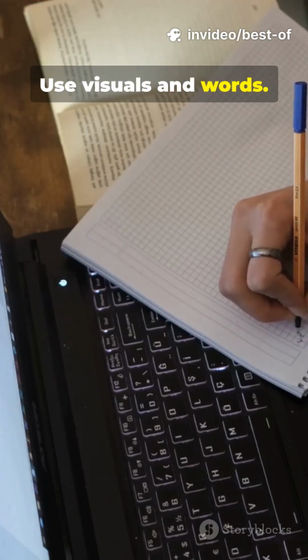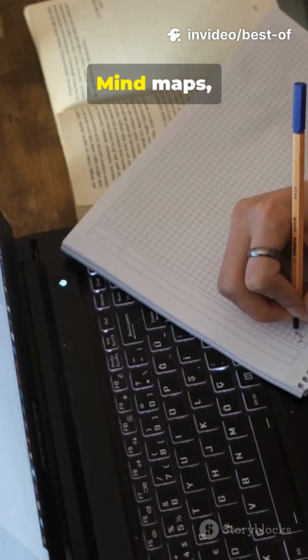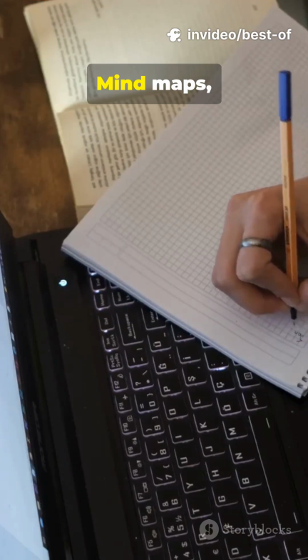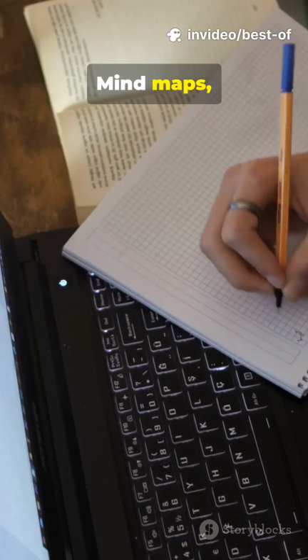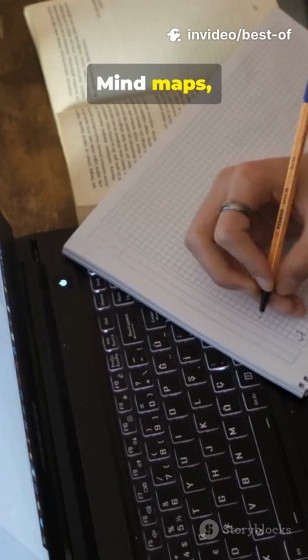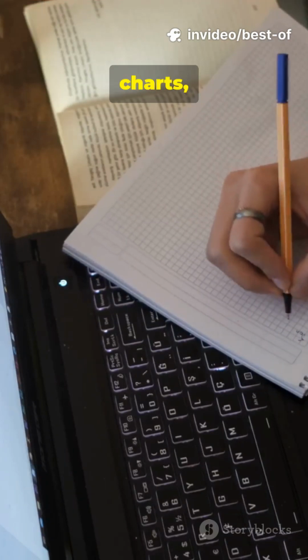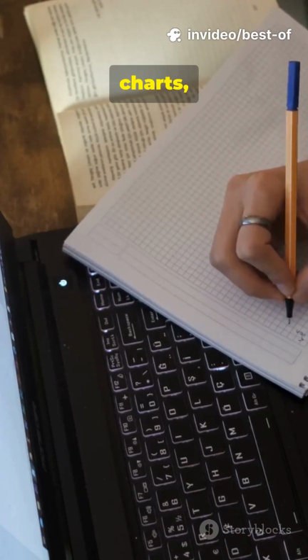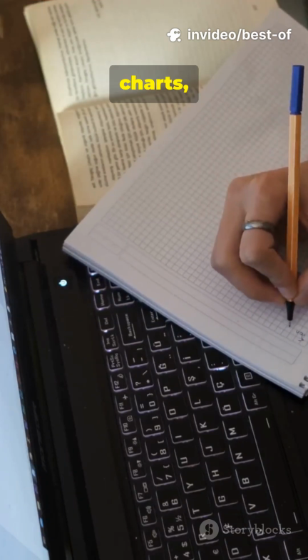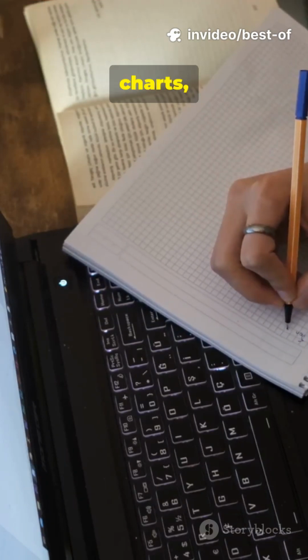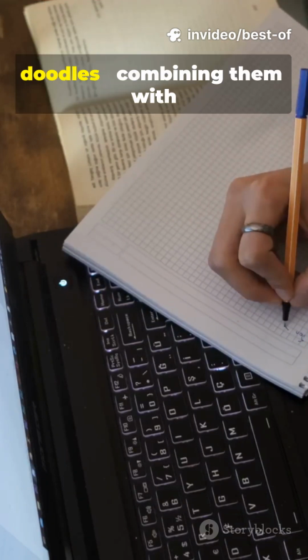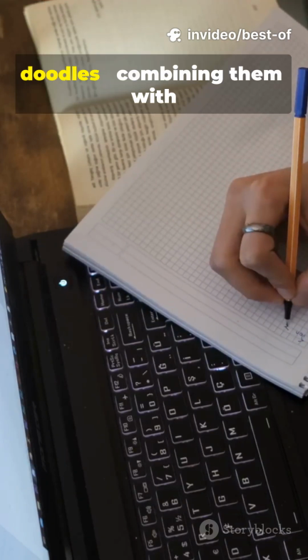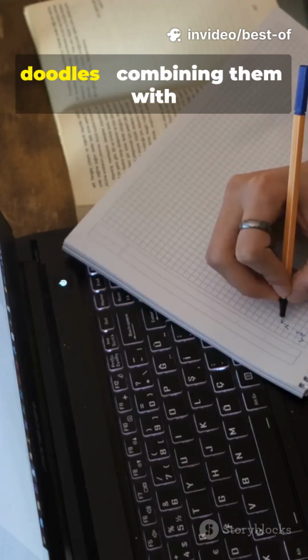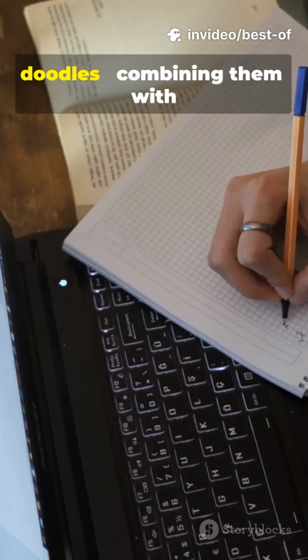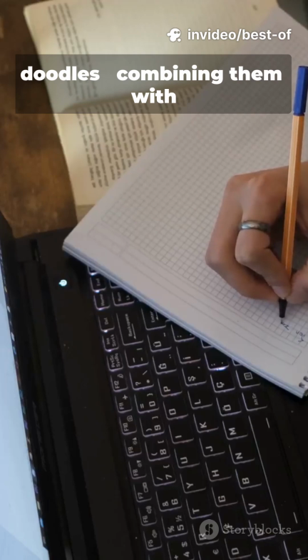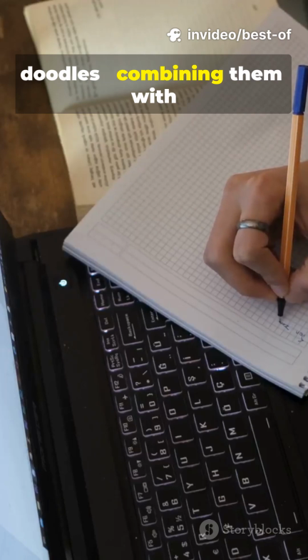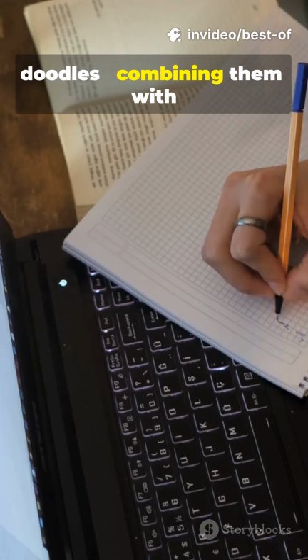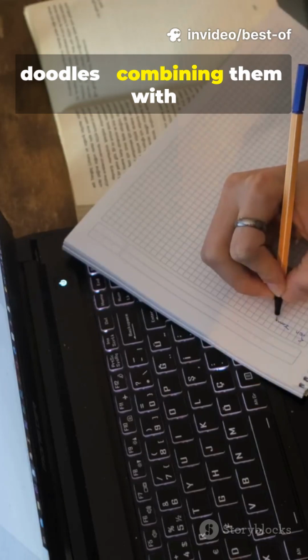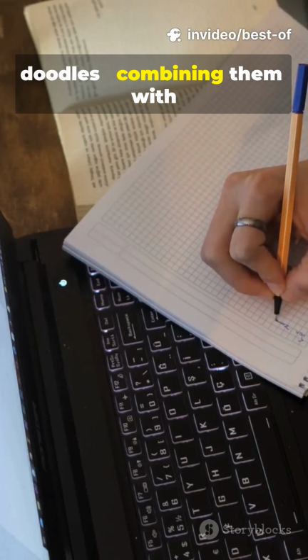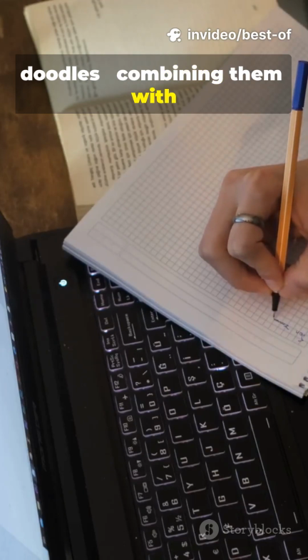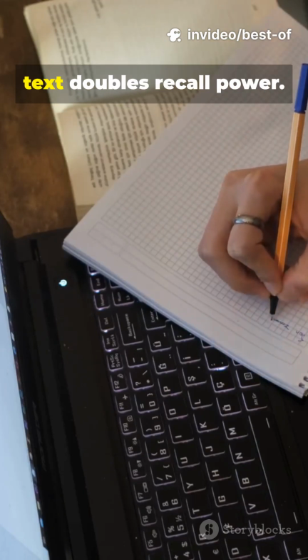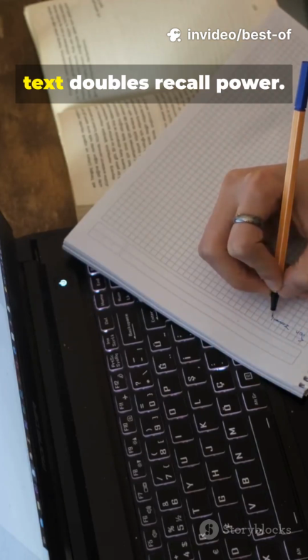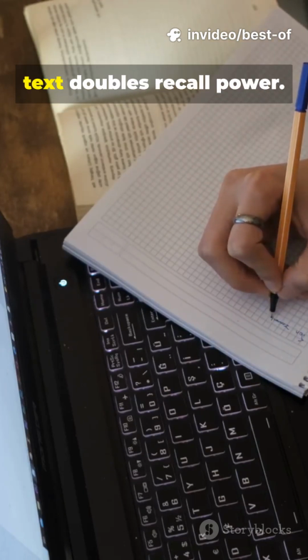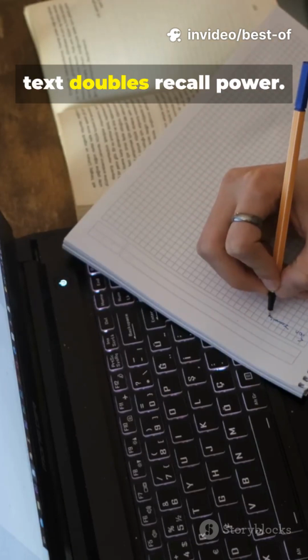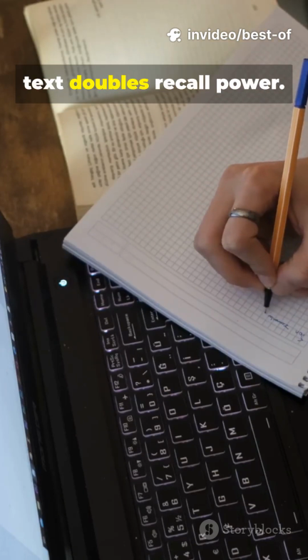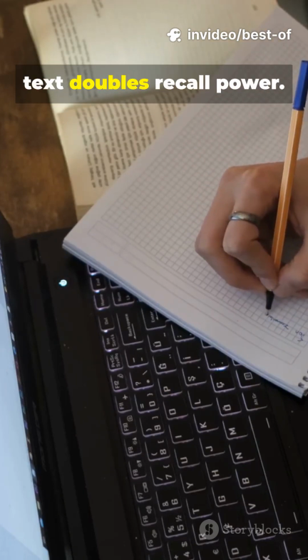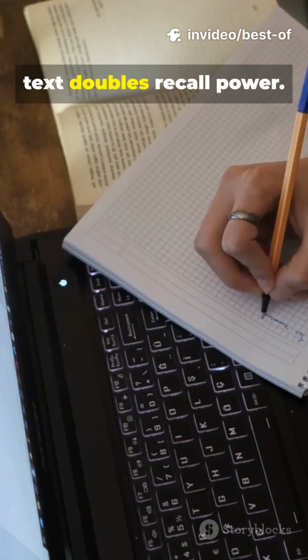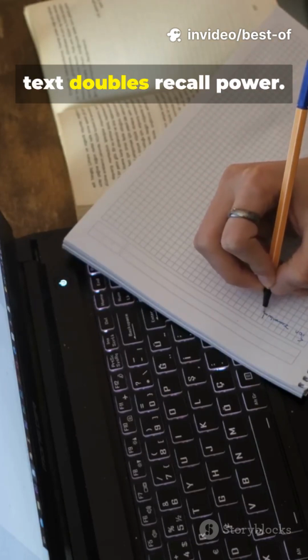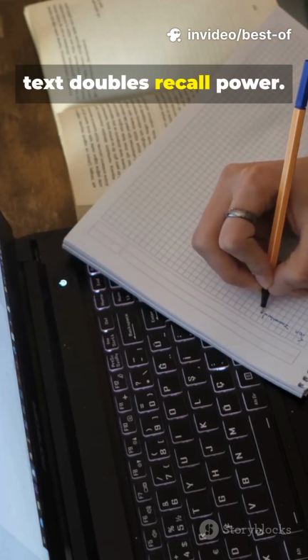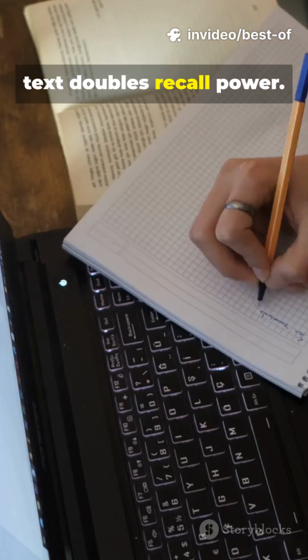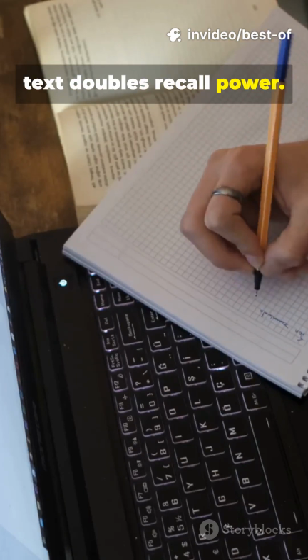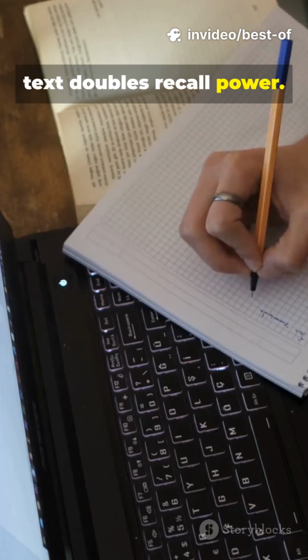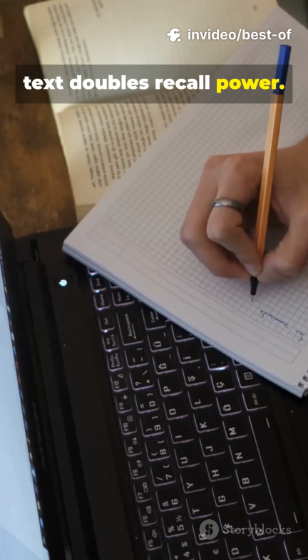Use visuals and words — mind maps, charts, doodles — combining them with text doubles recall power.